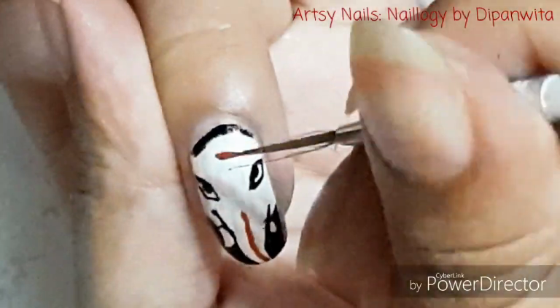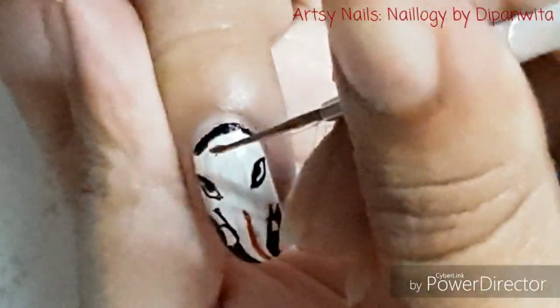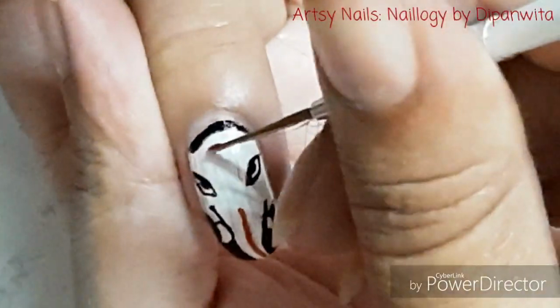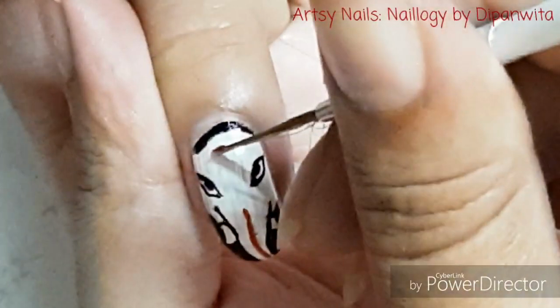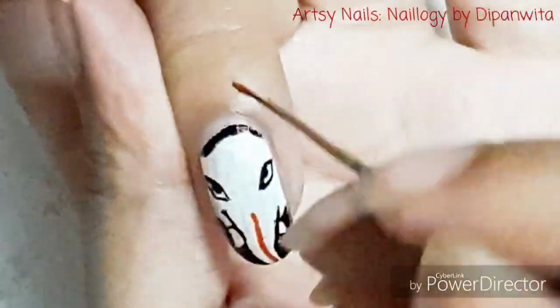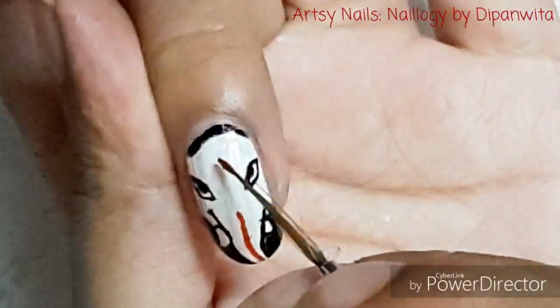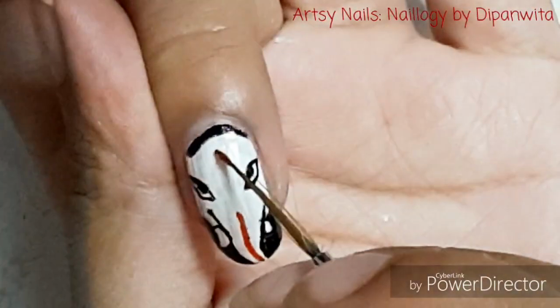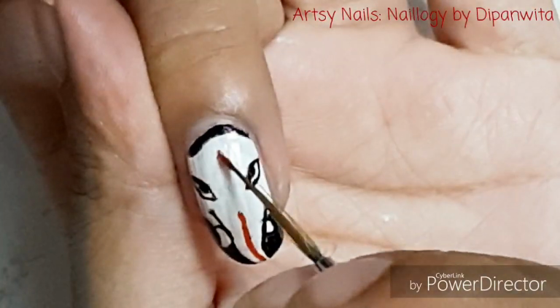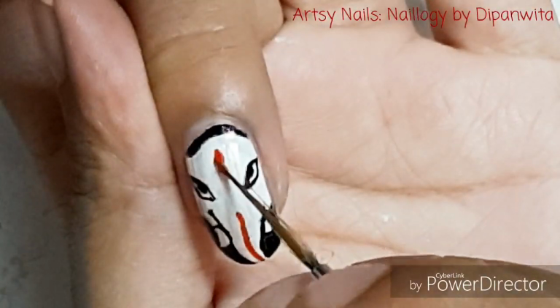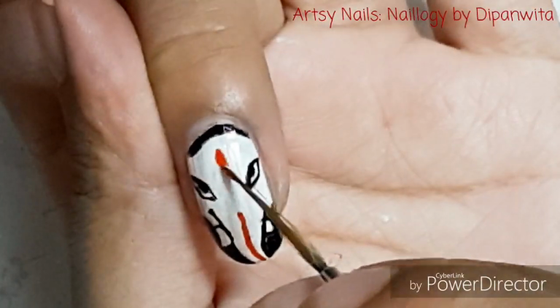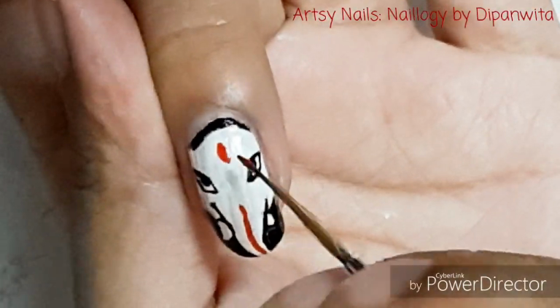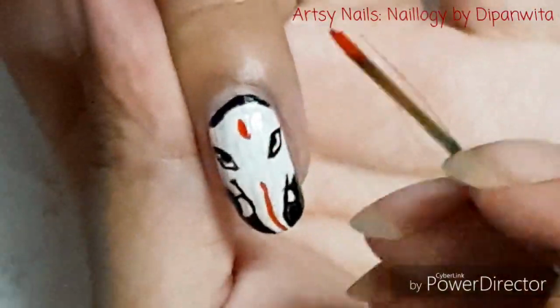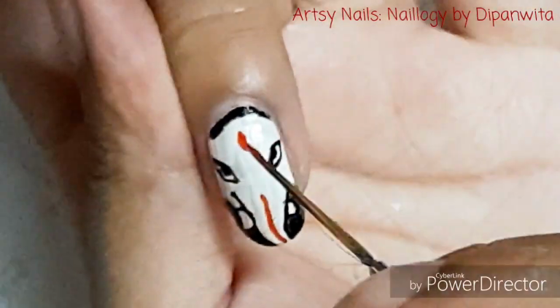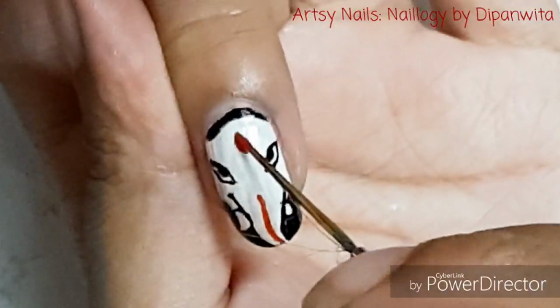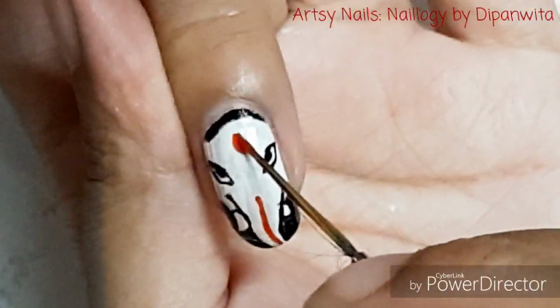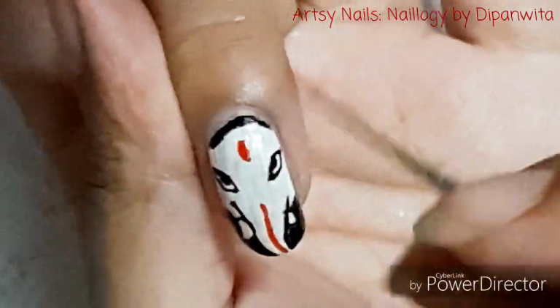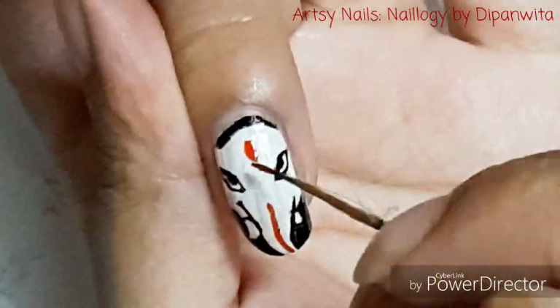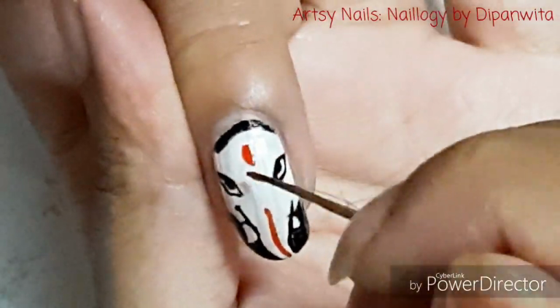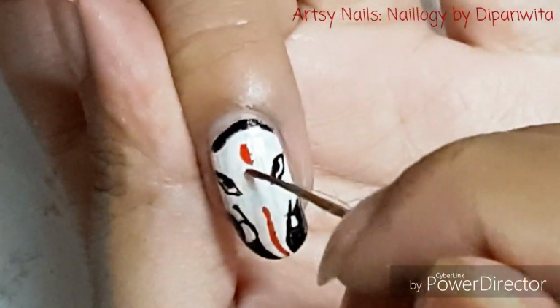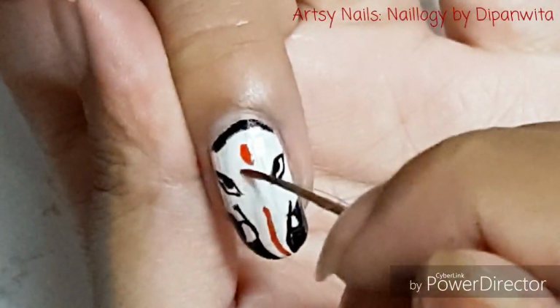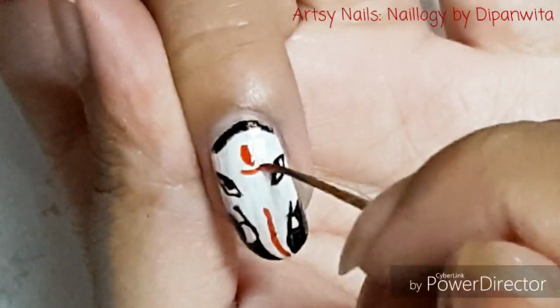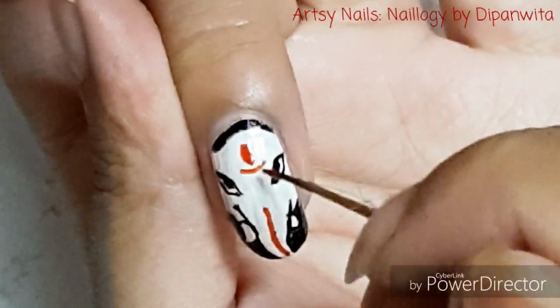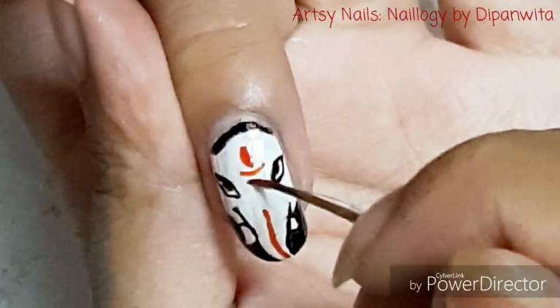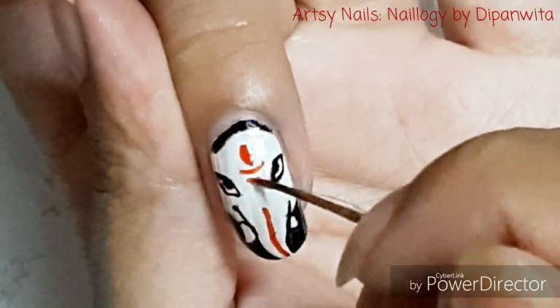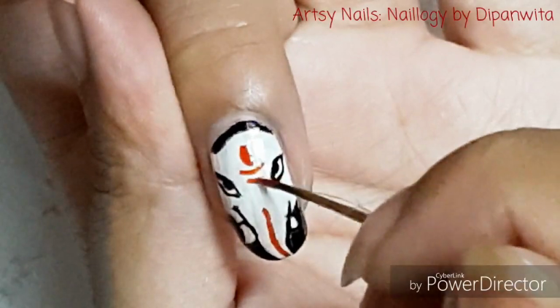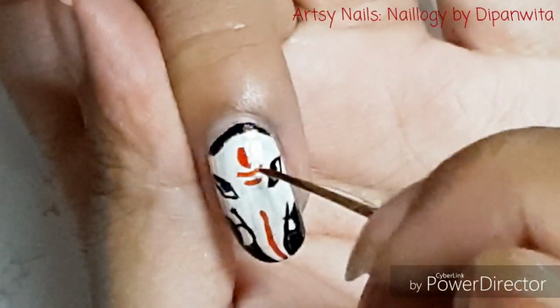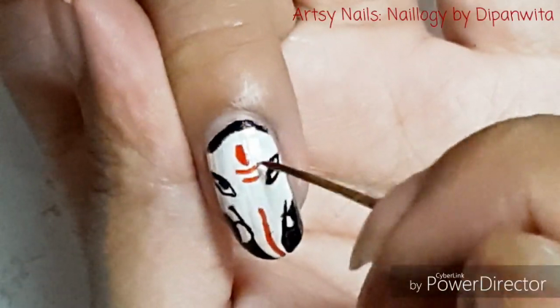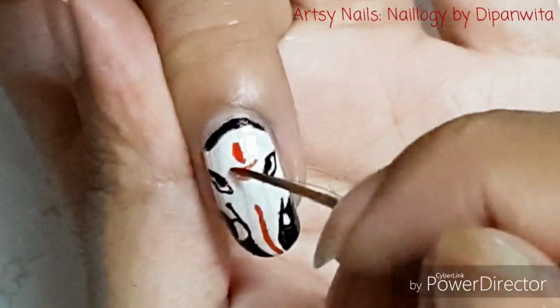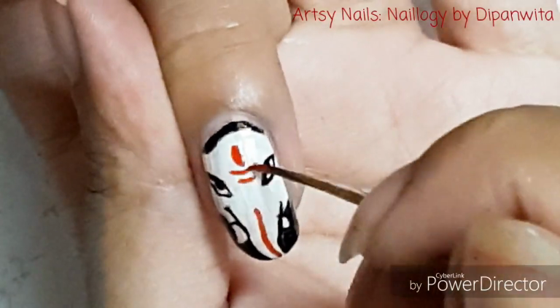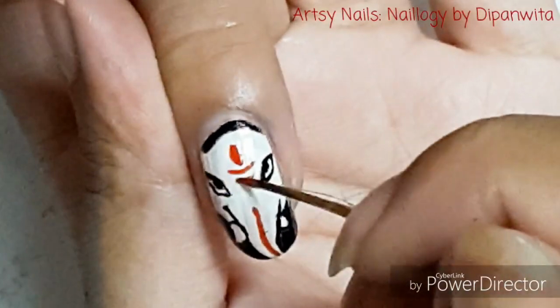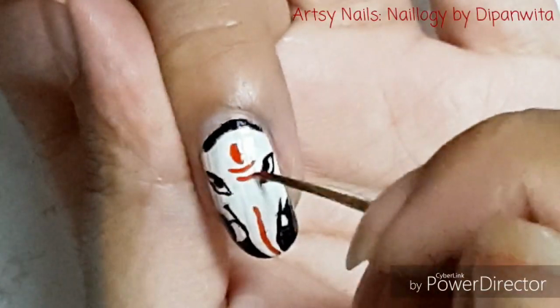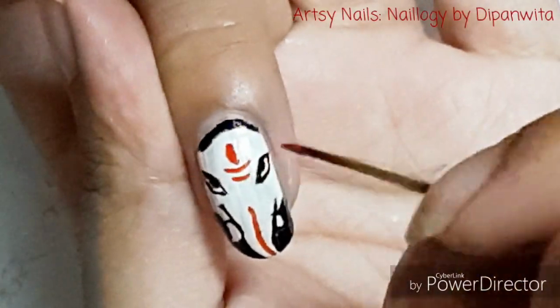Here I am doing certain decorations on his head using some Vermillion Carat Nail Polish.